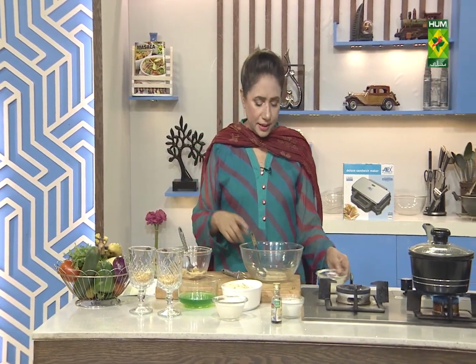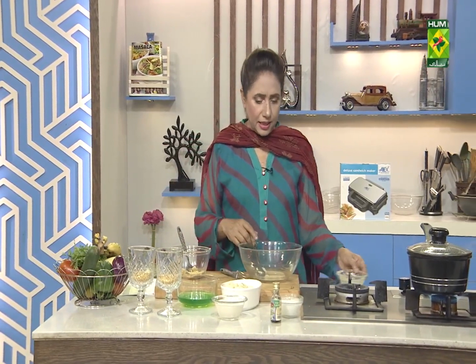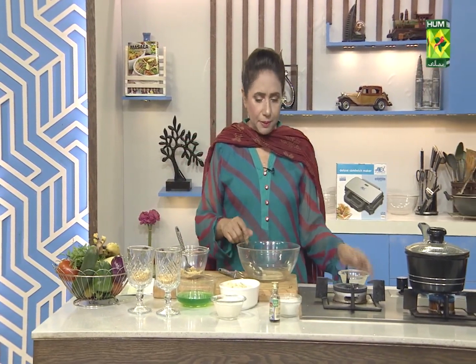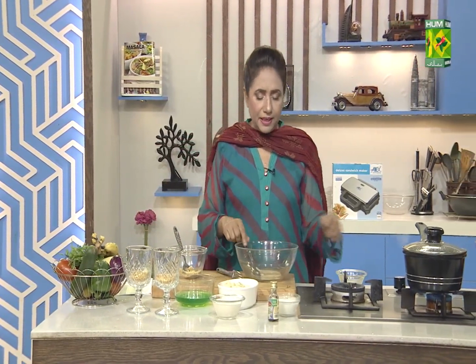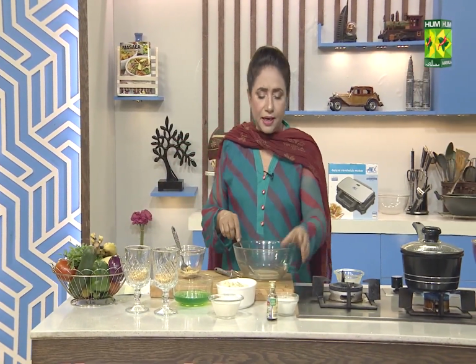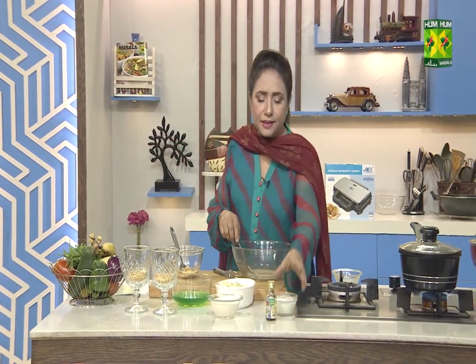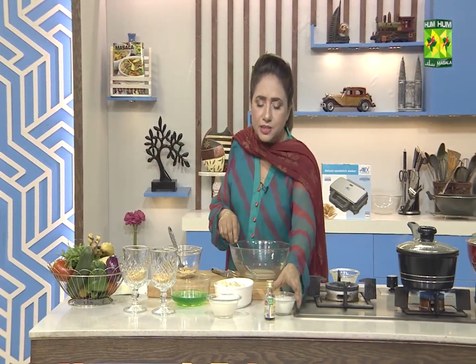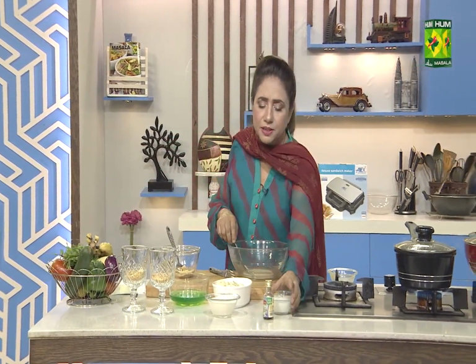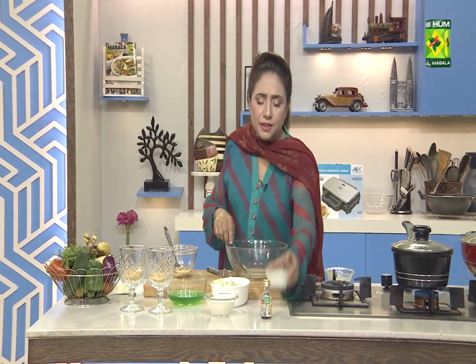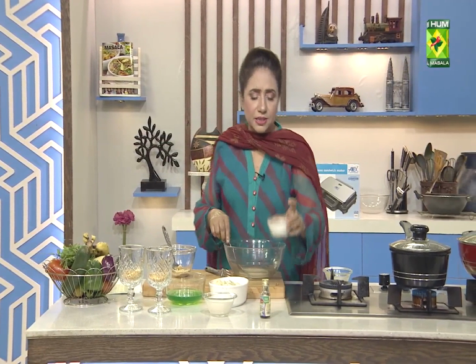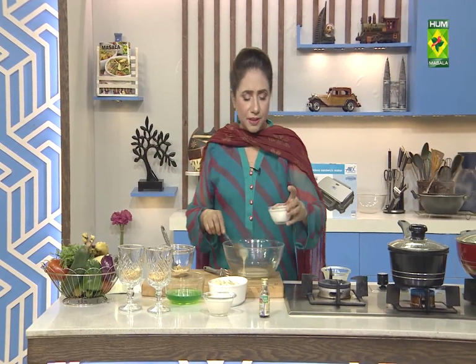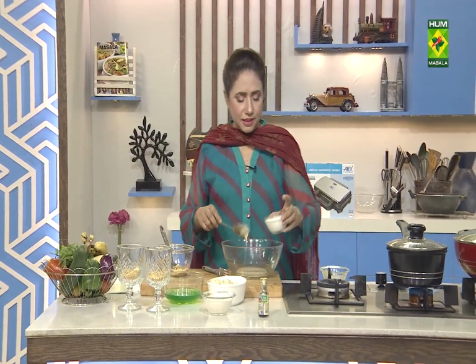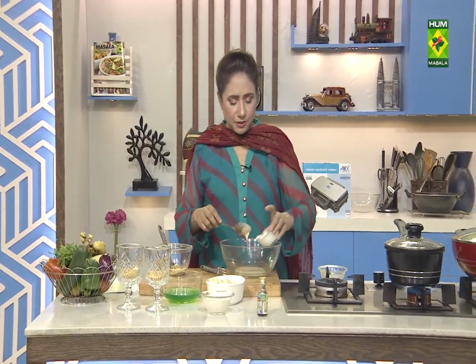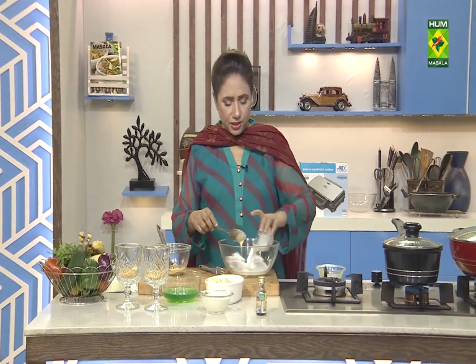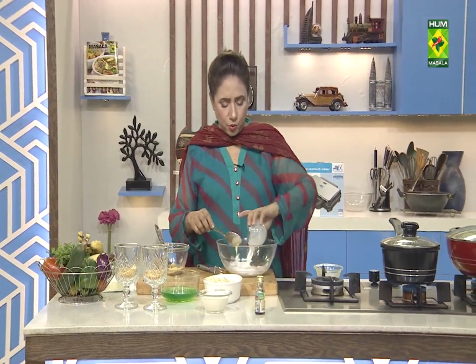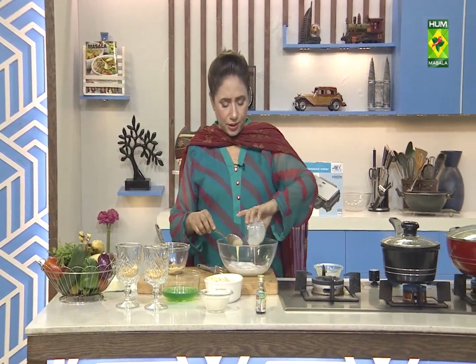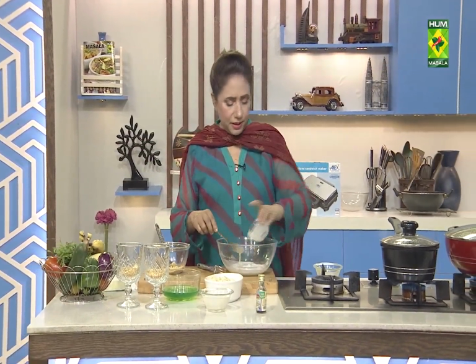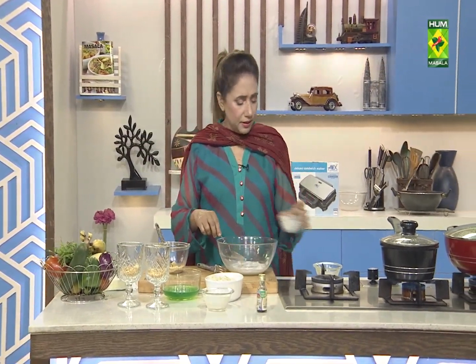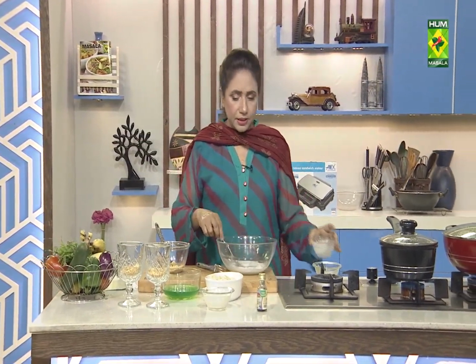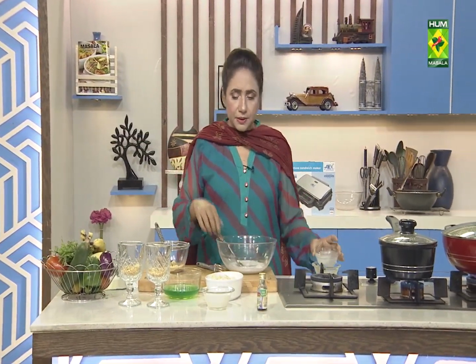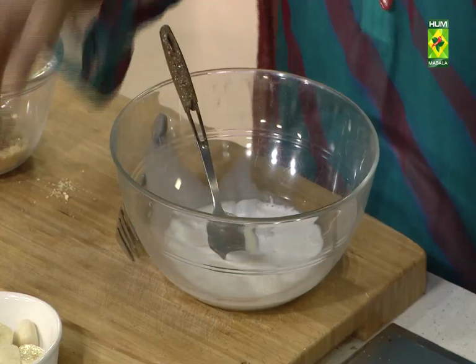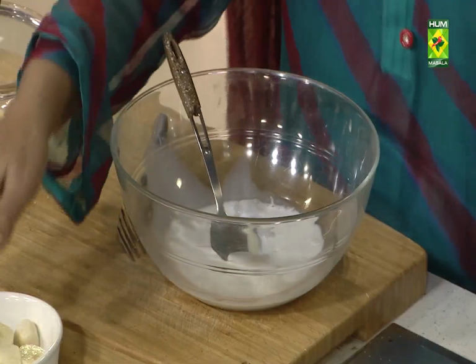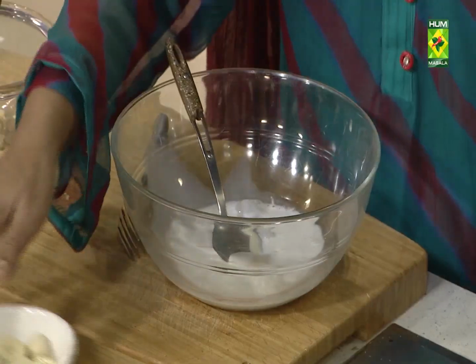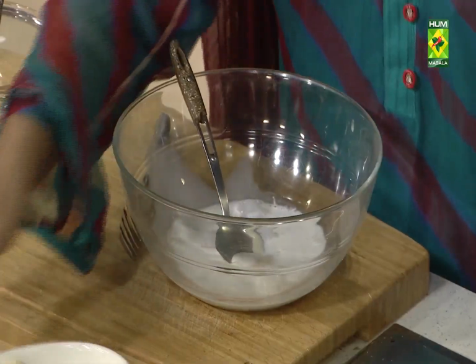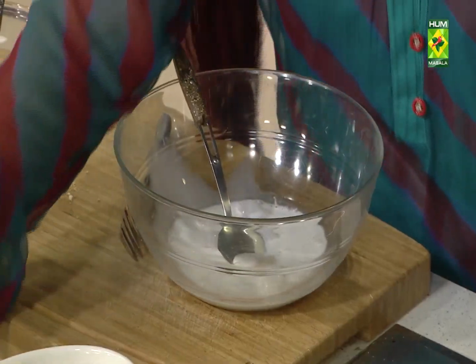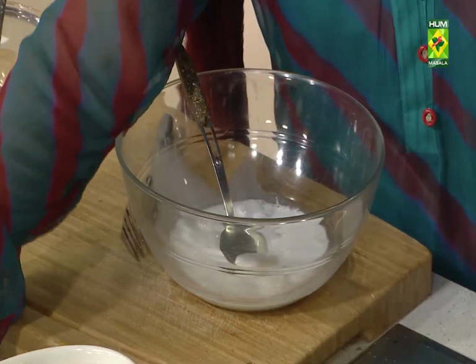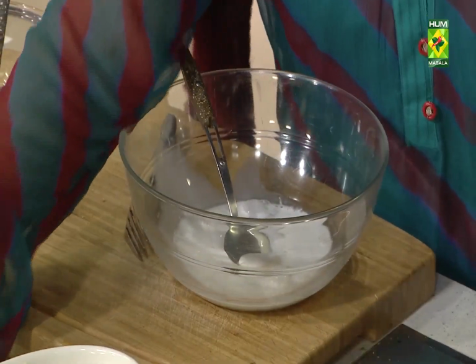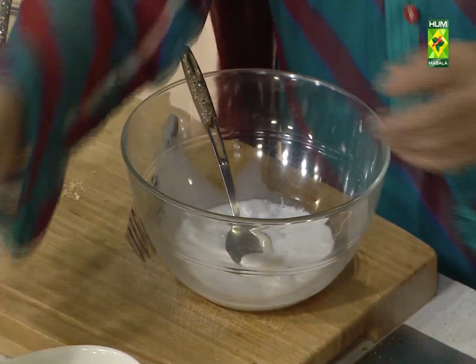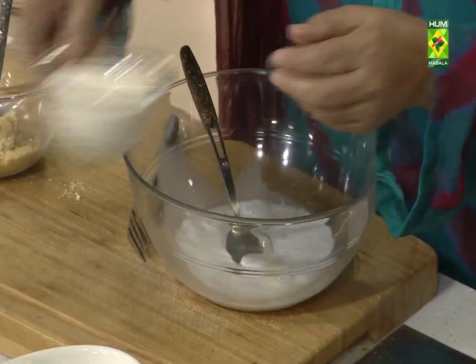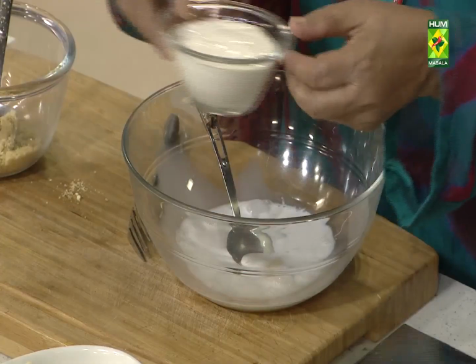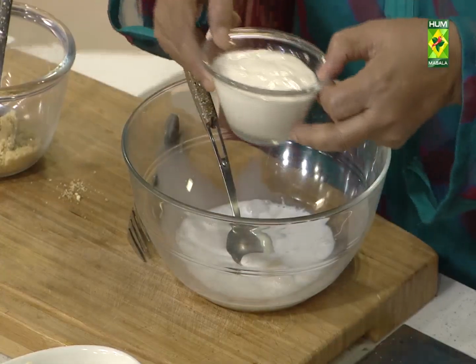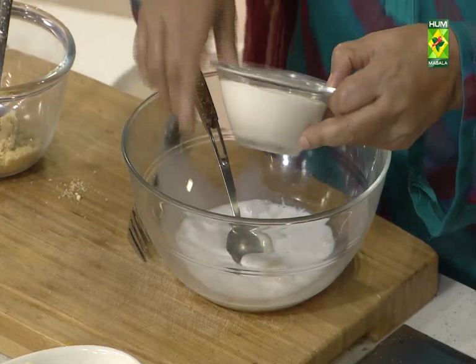Then I have put in condensed milk. Then I have put in coconut milk. Then I have put in cream cheese.